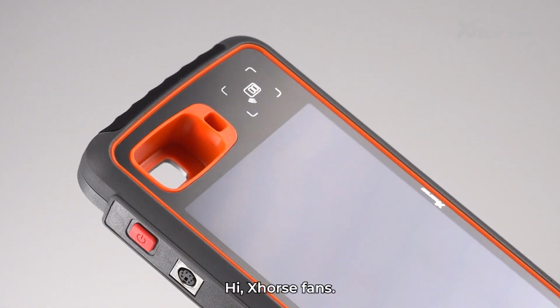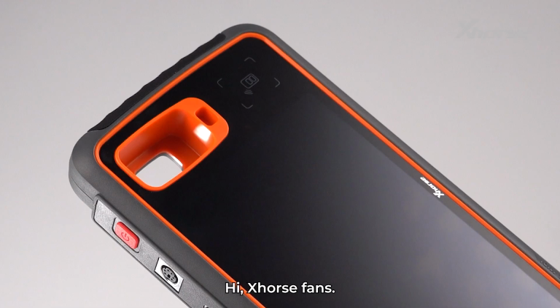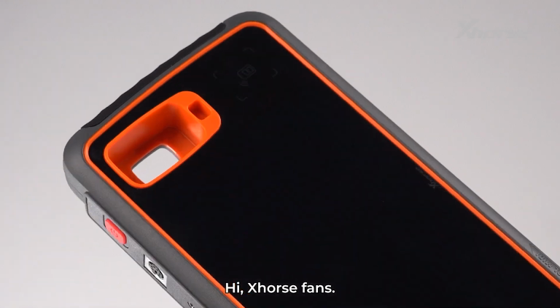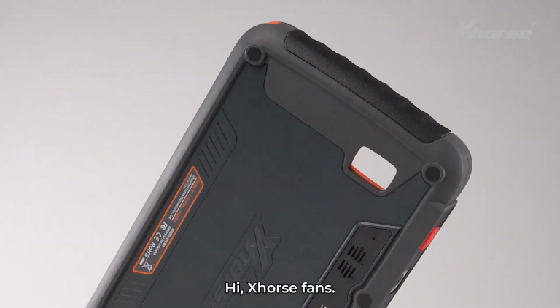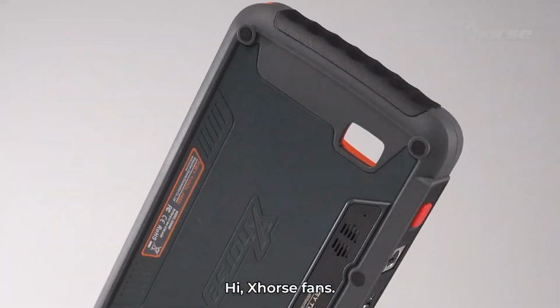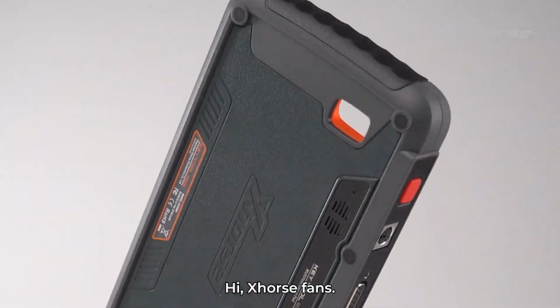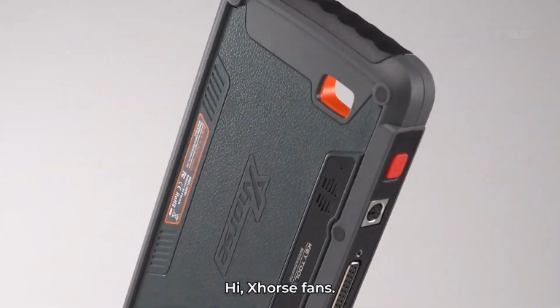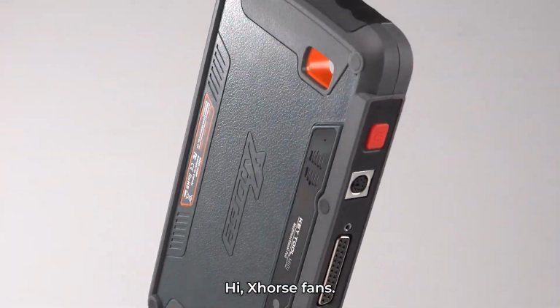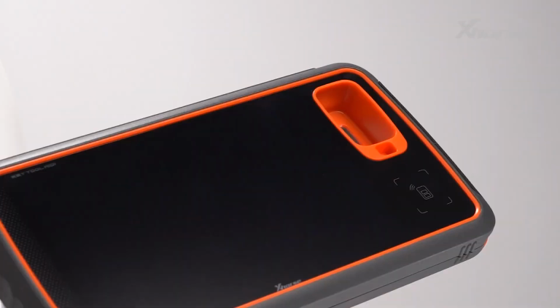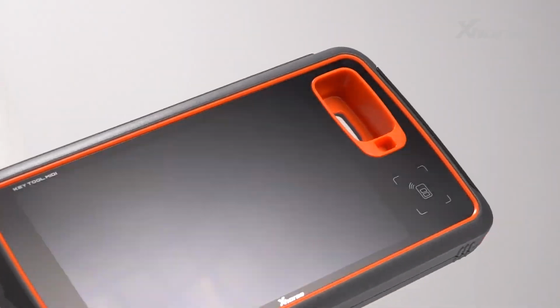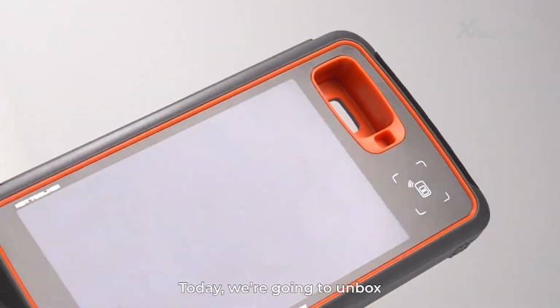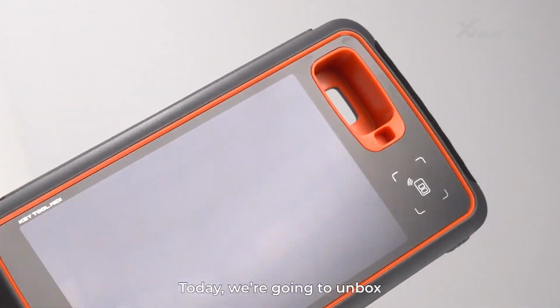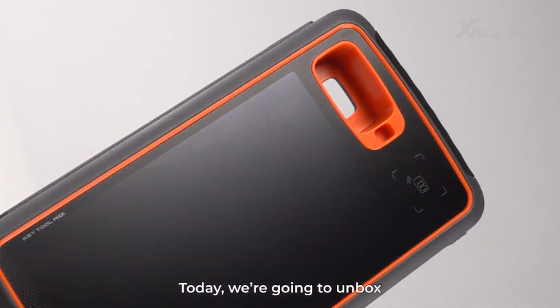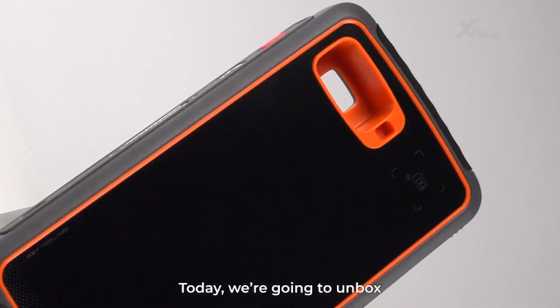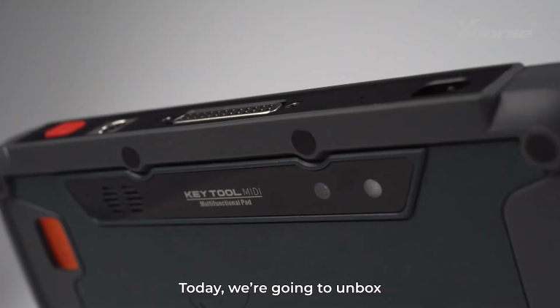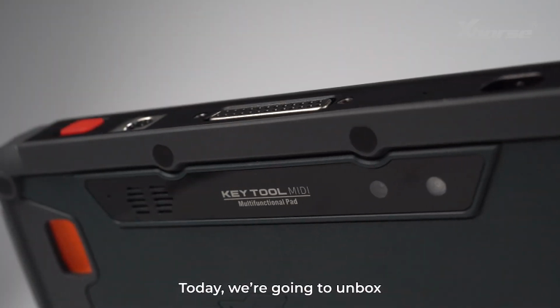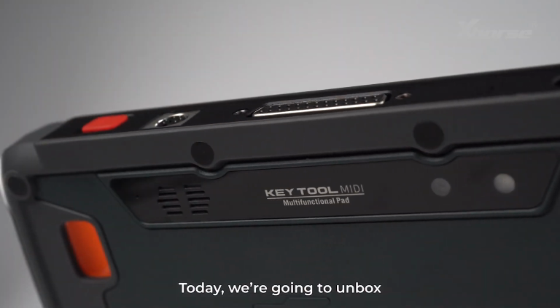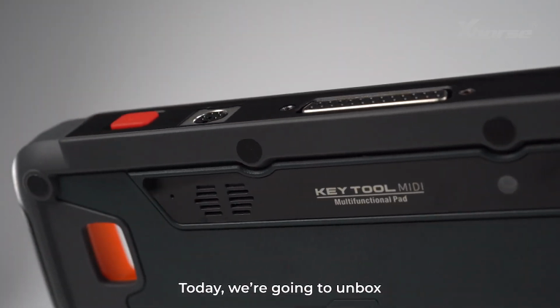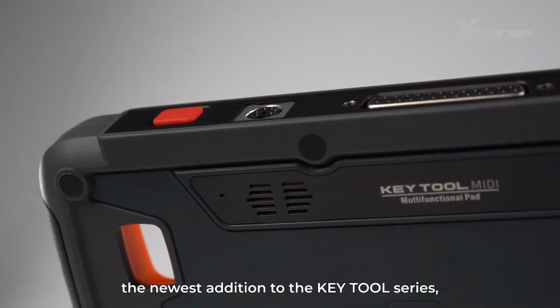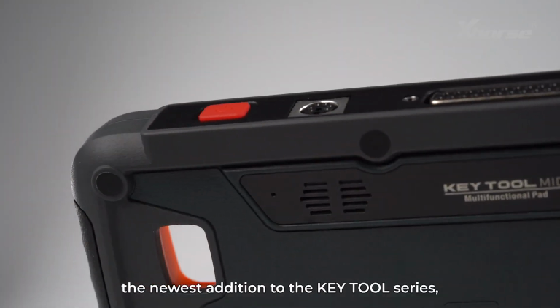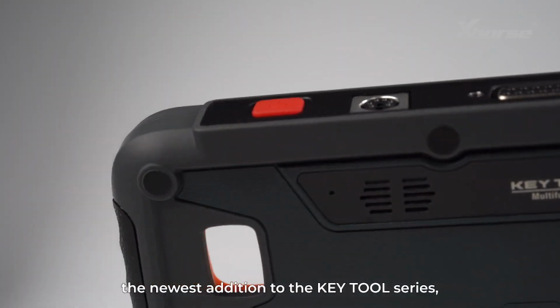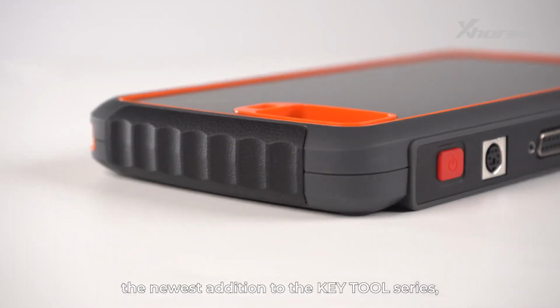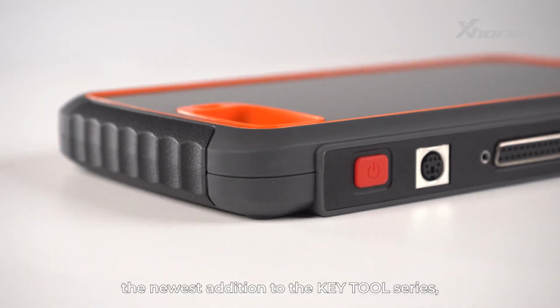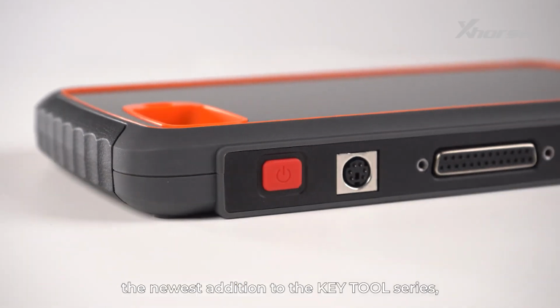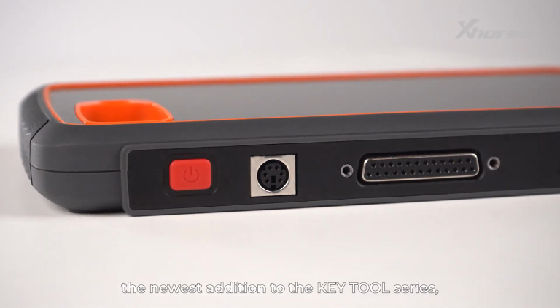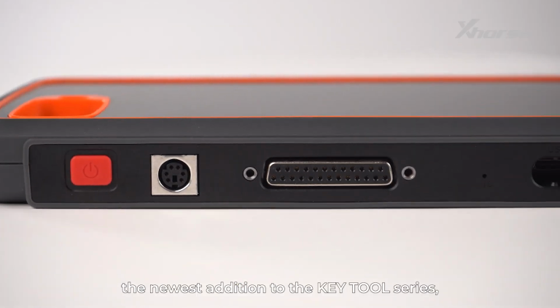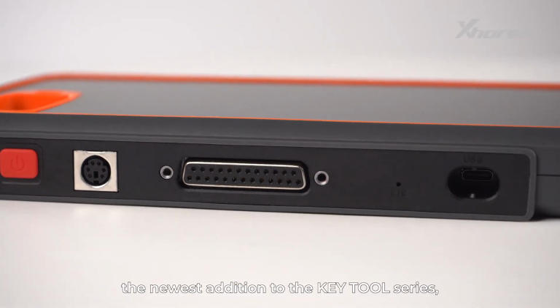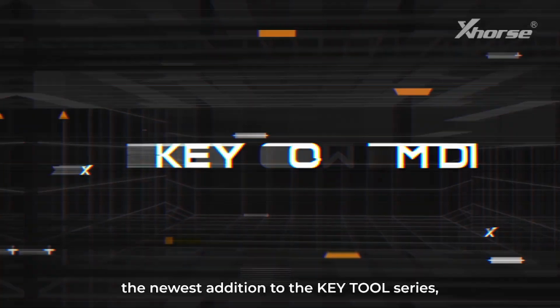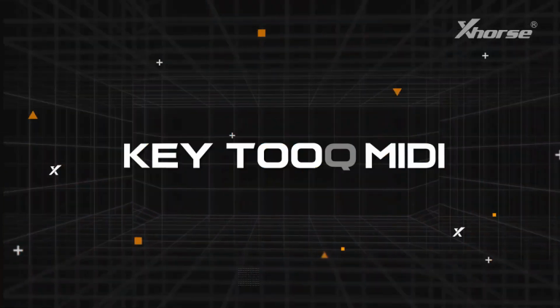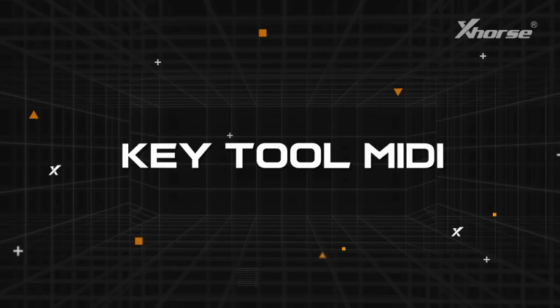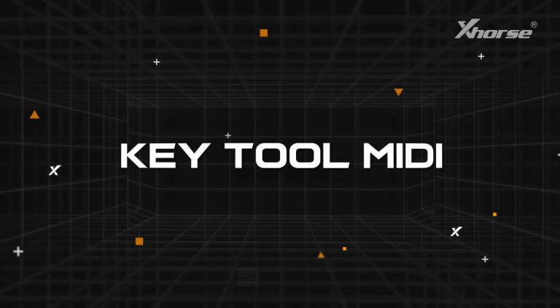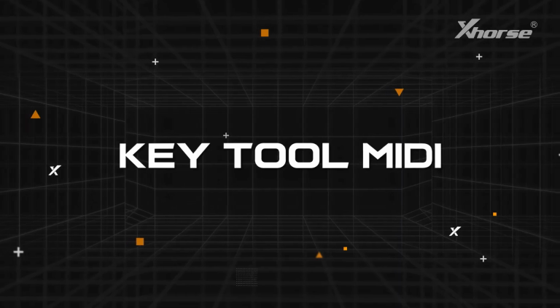Hi, Xhorse fans. Today, we're going to unbox the newest addition to the Keytool series: Keytool MIDI.